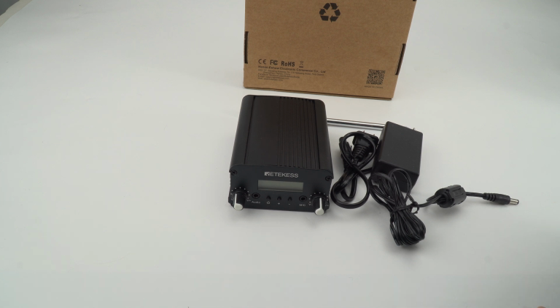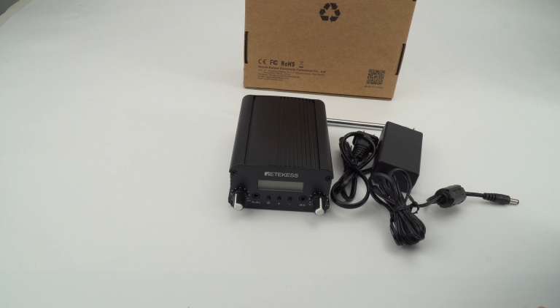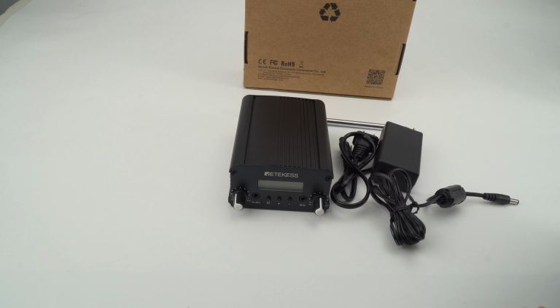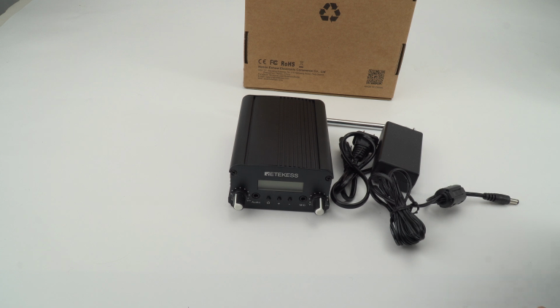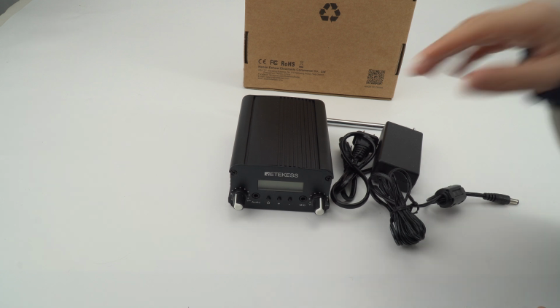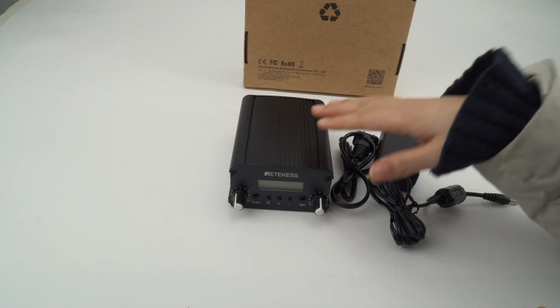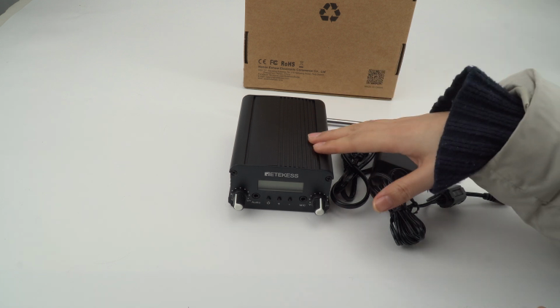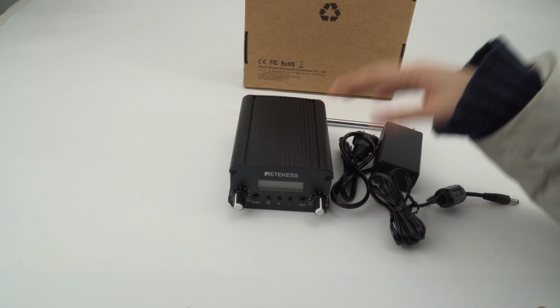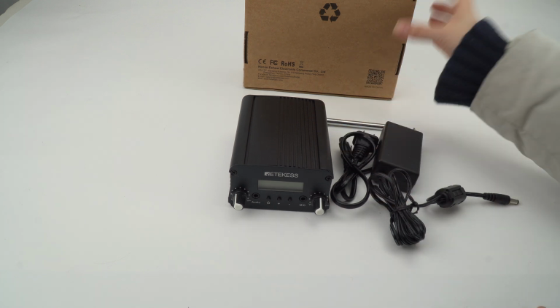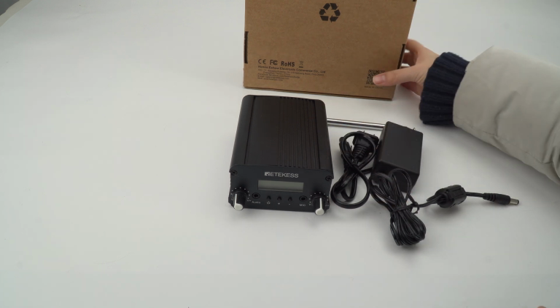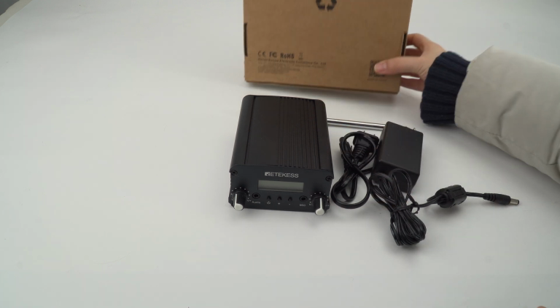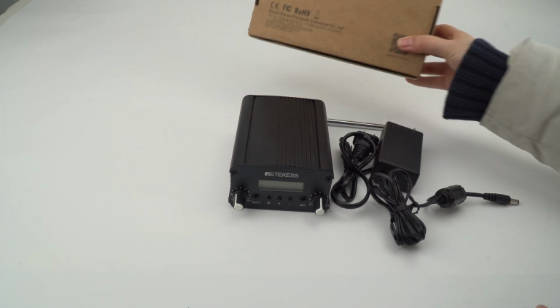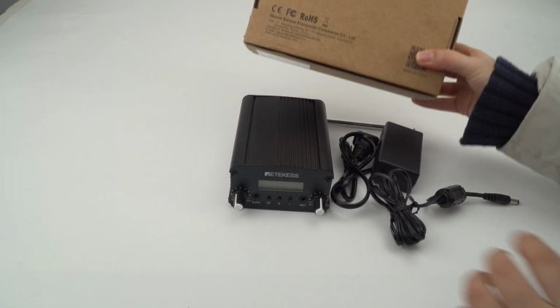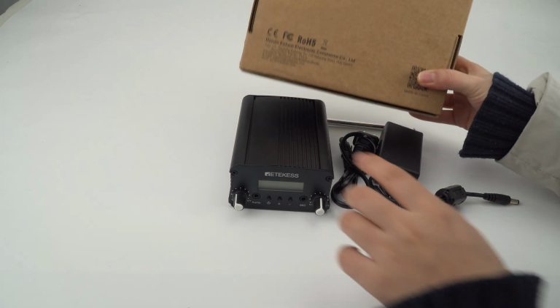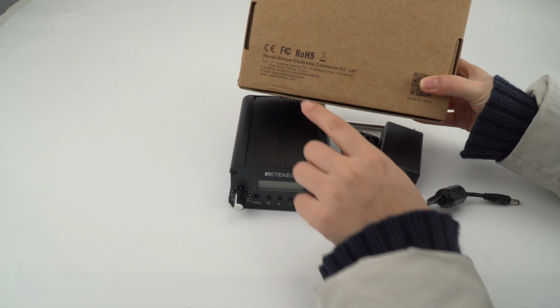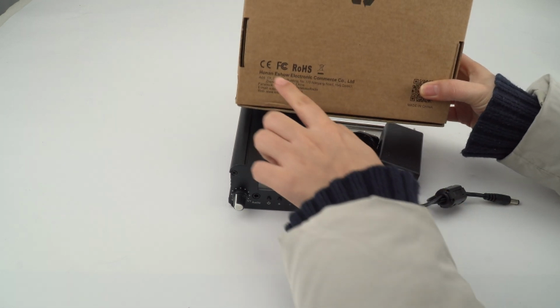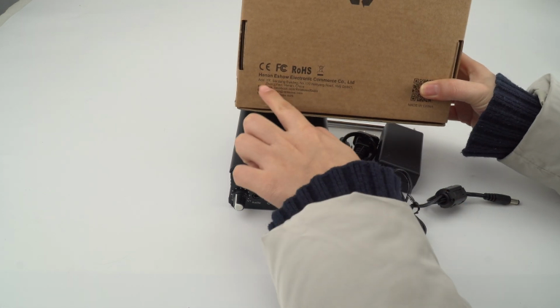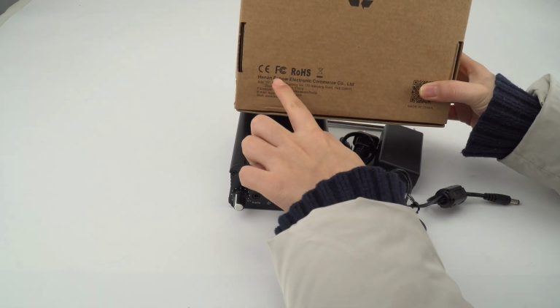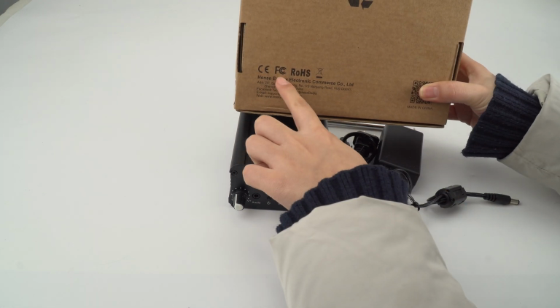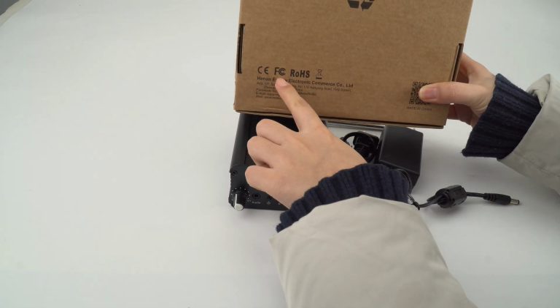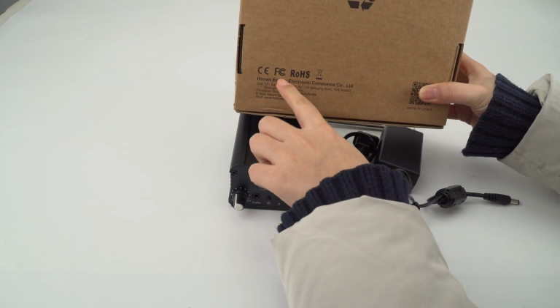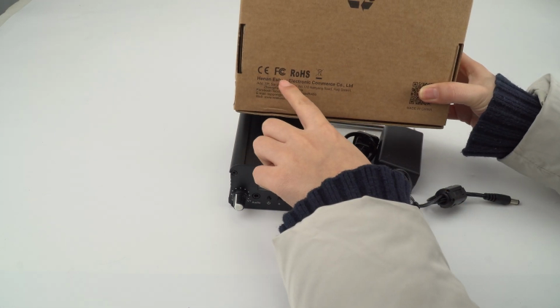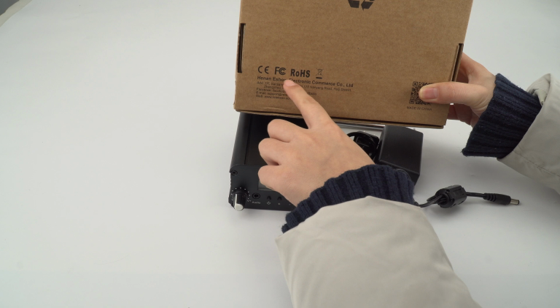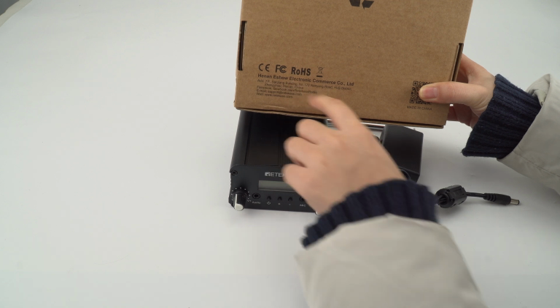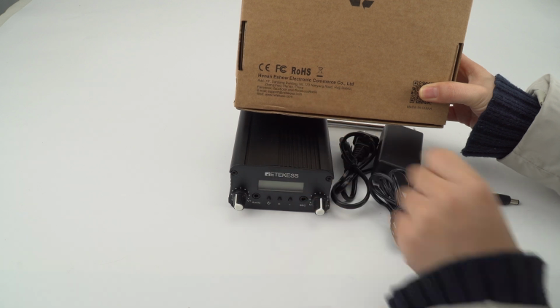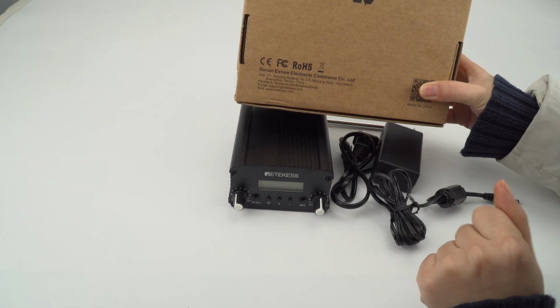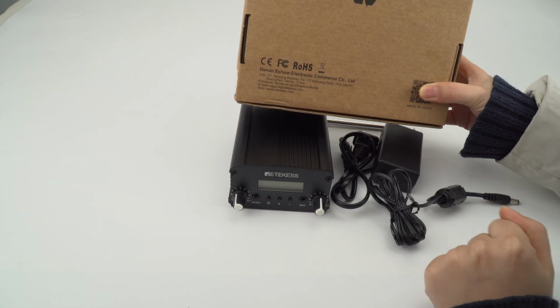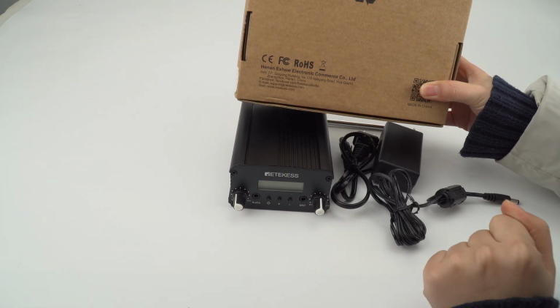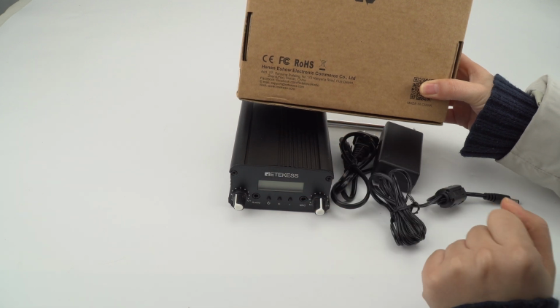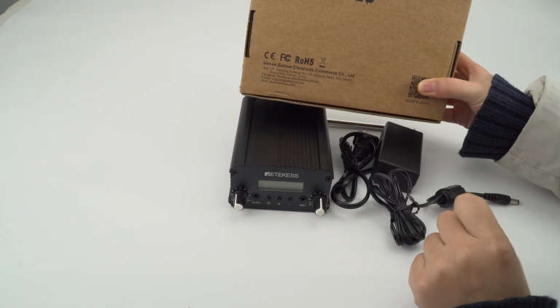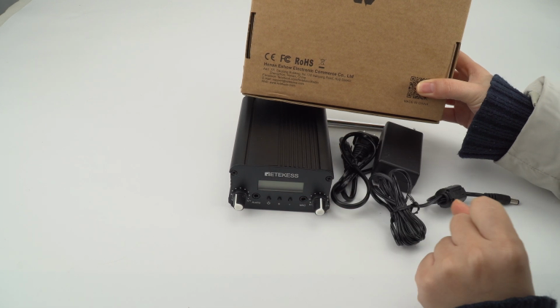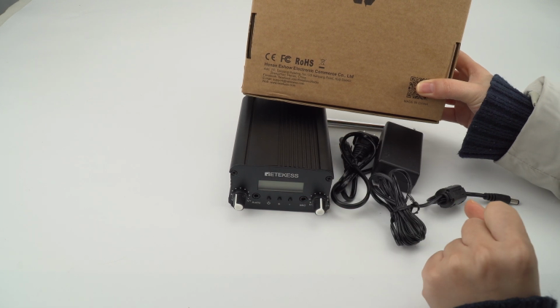With this product, it also has FCC and IC certification, so you can feel free to use it.